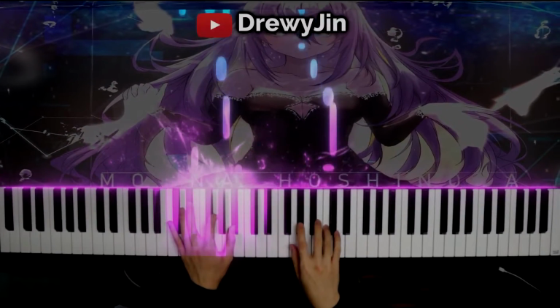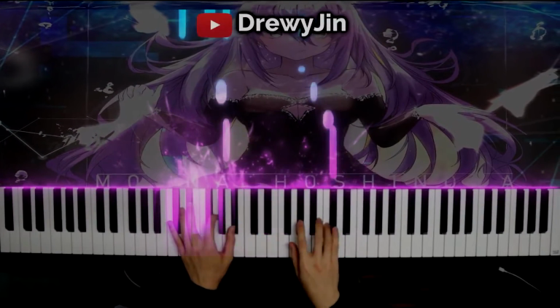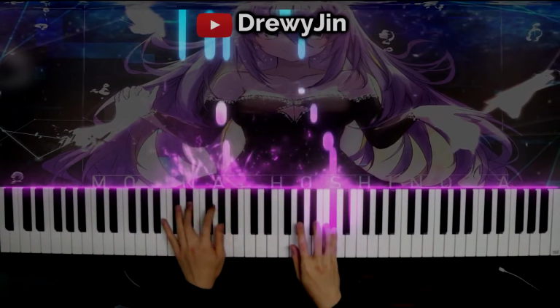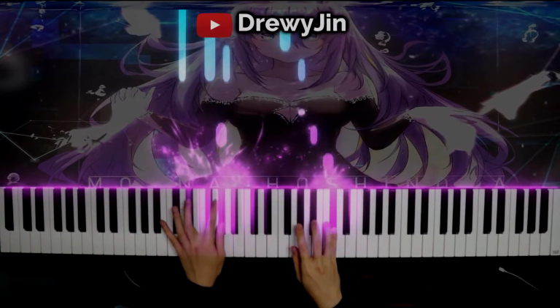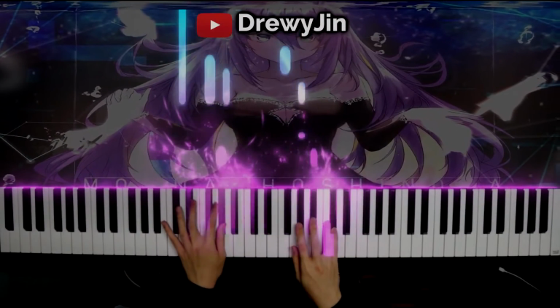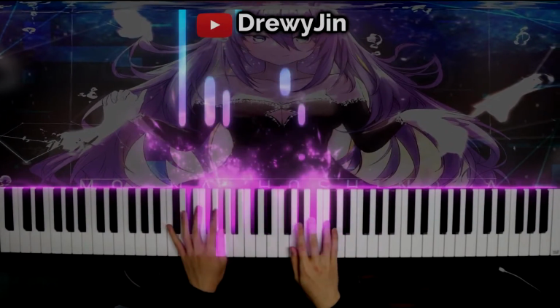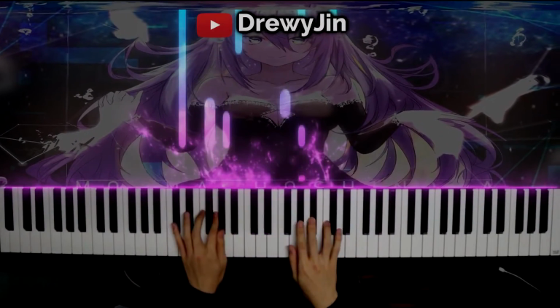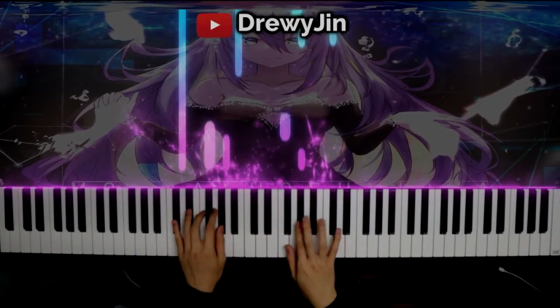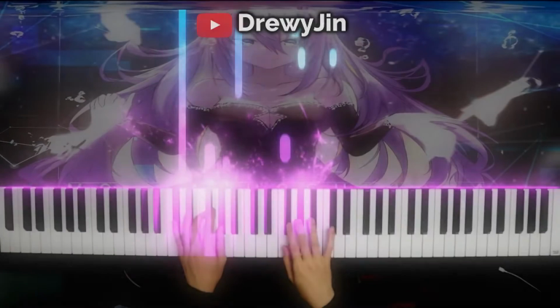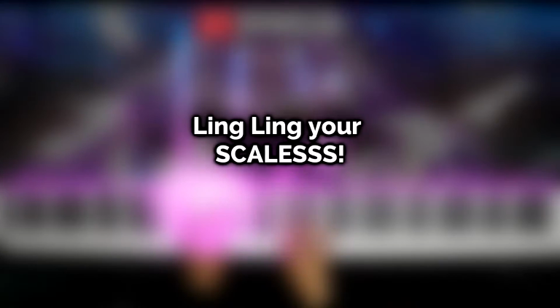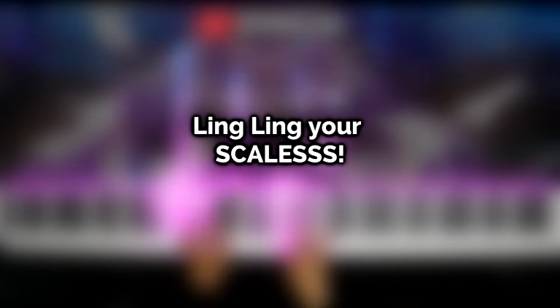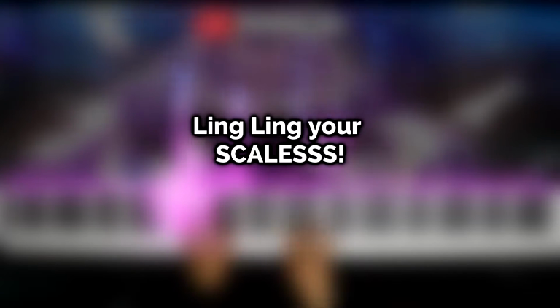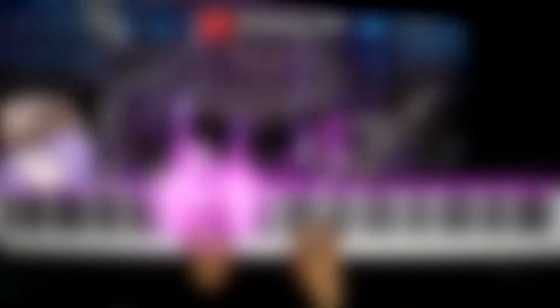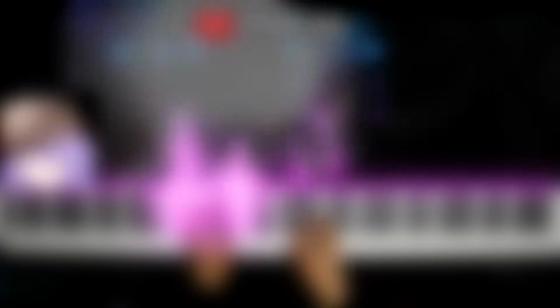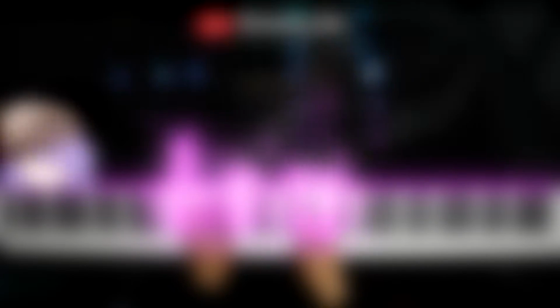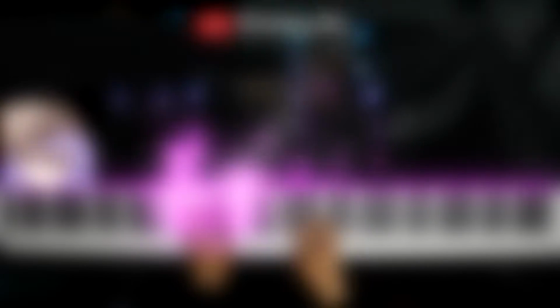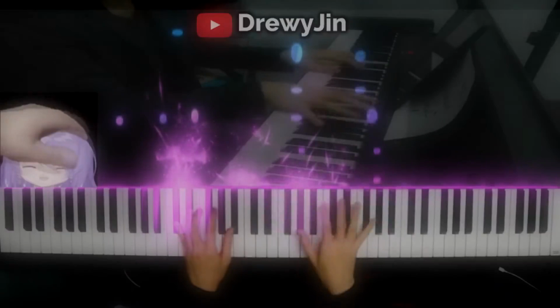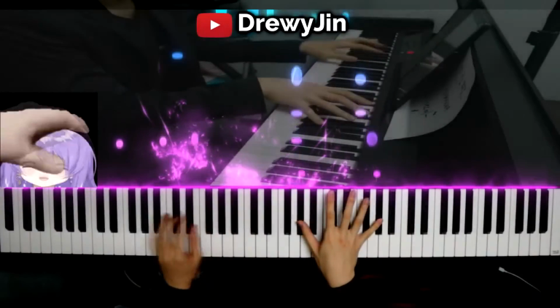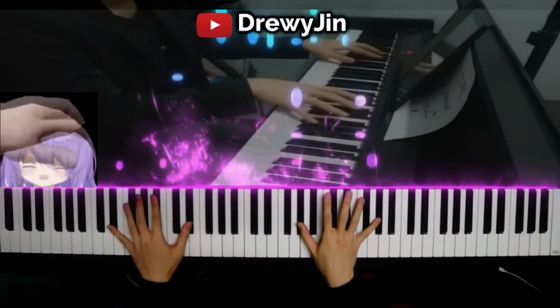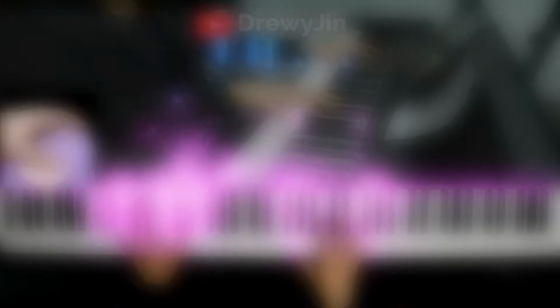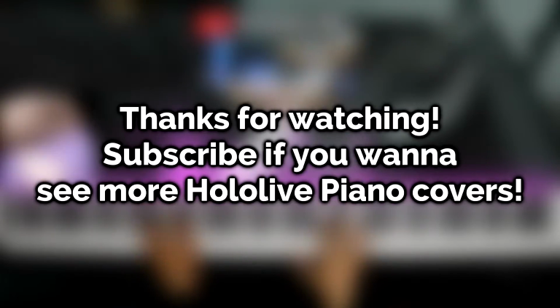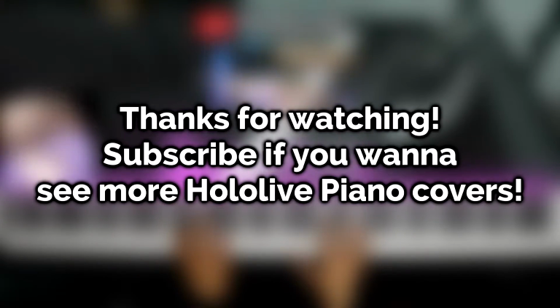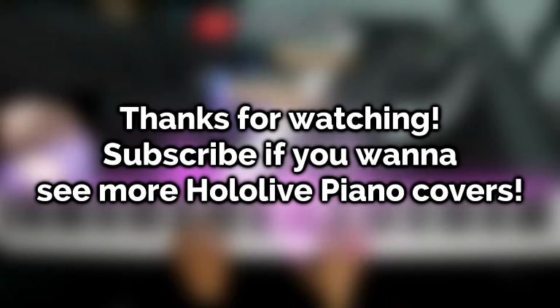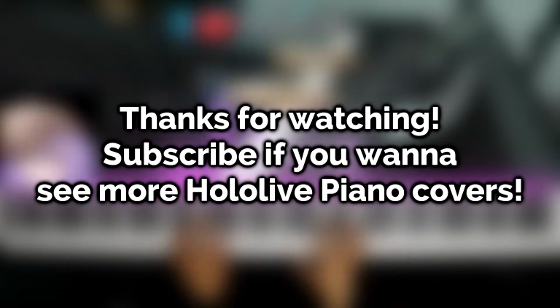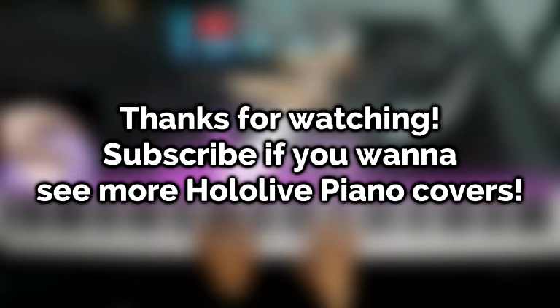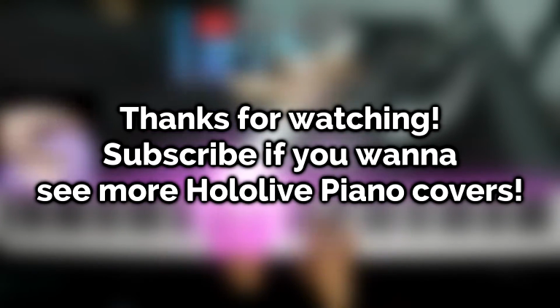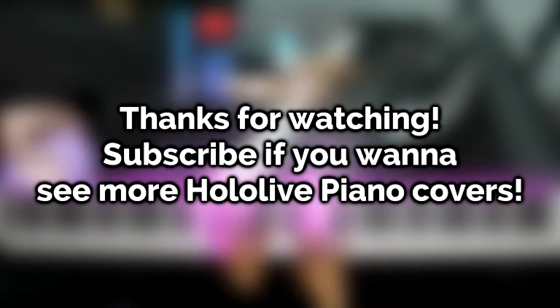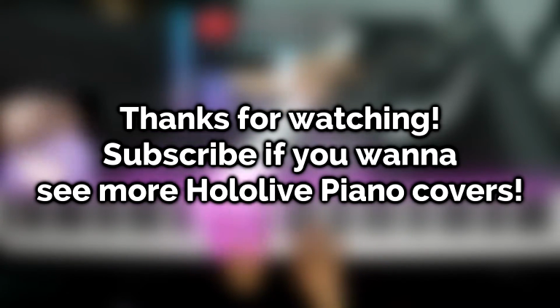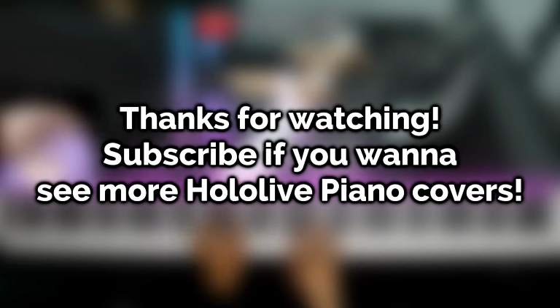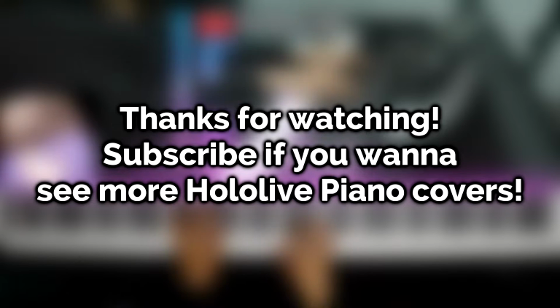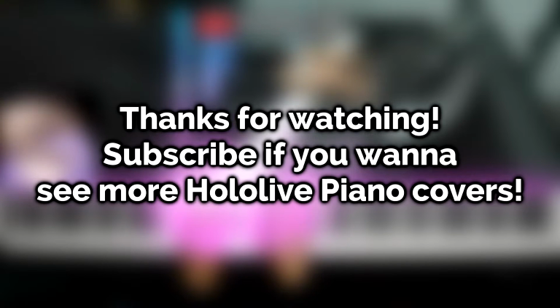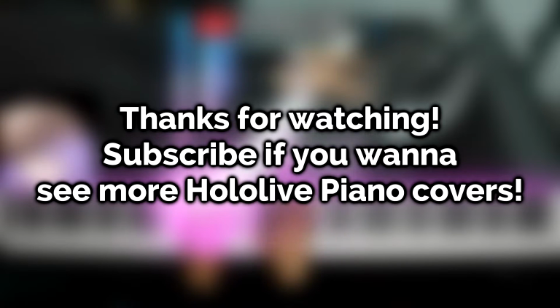And if it's any help at all, practice your scales. That's it for this video — be sure to follow if you like hololife music.